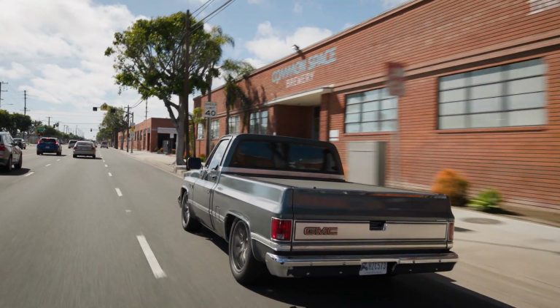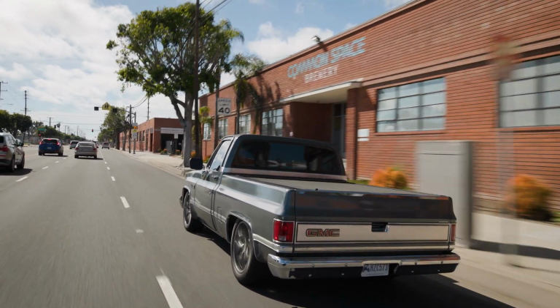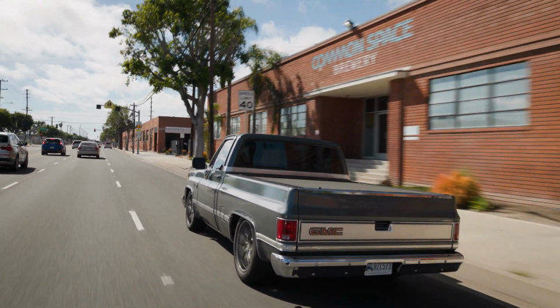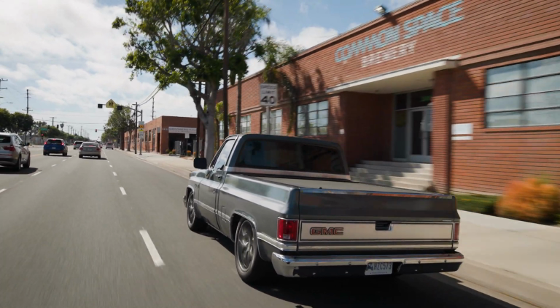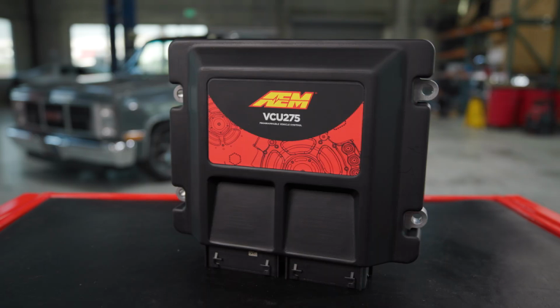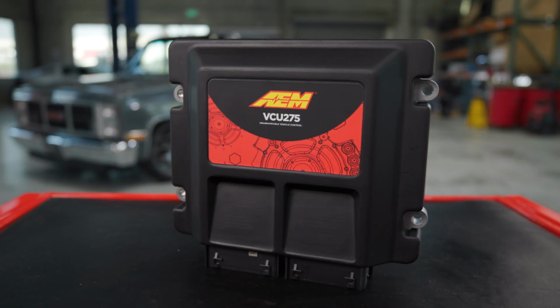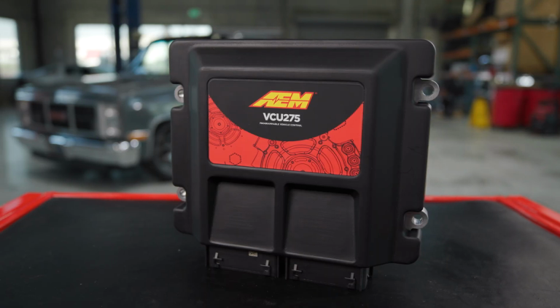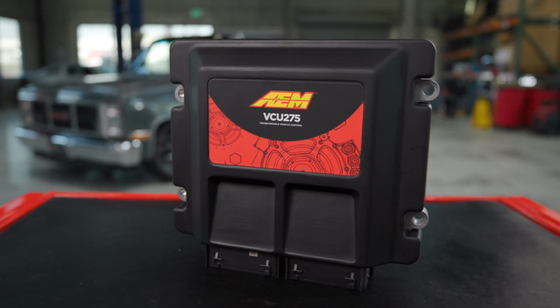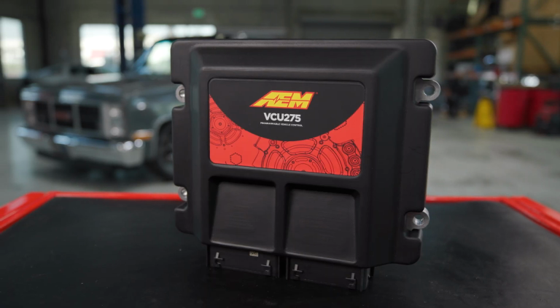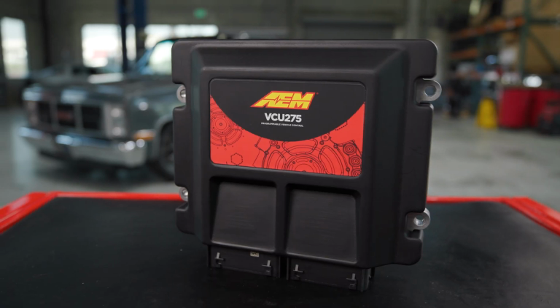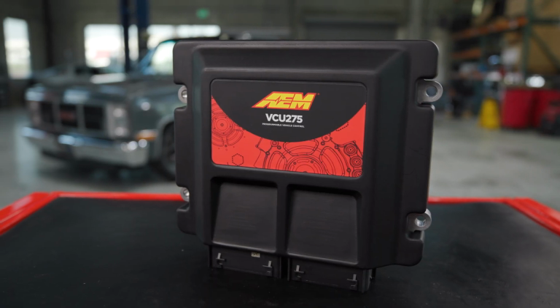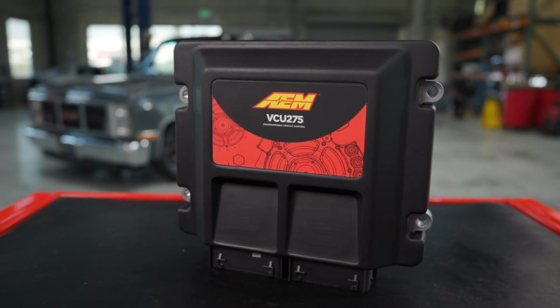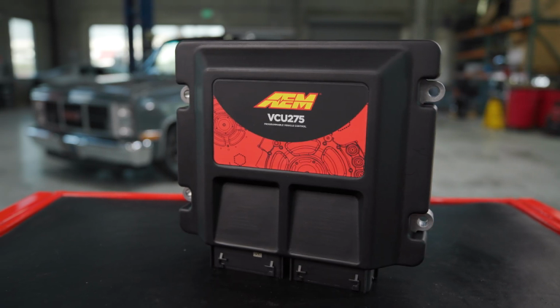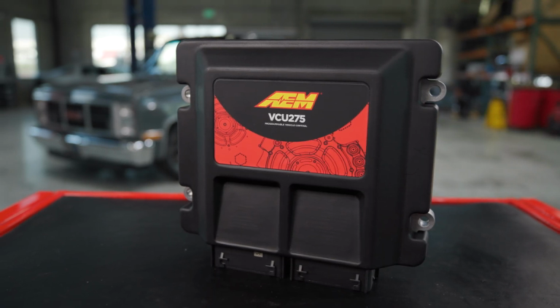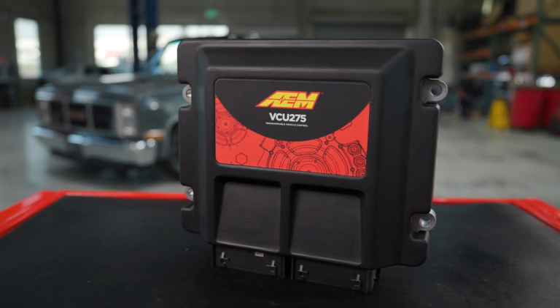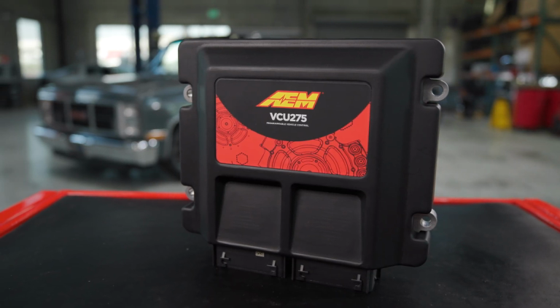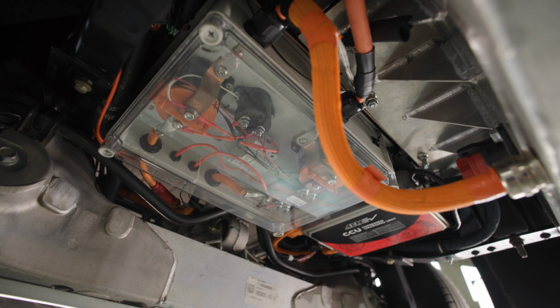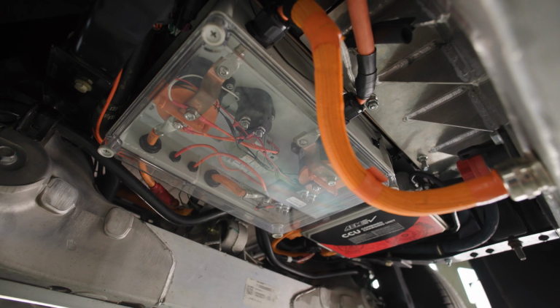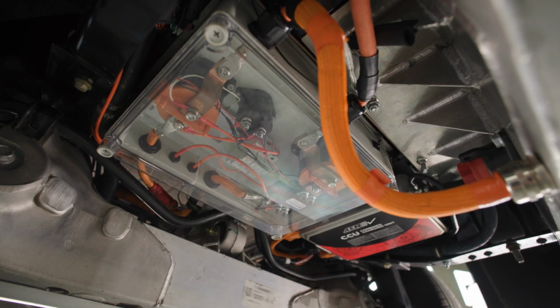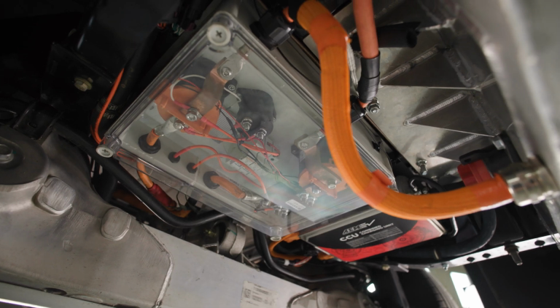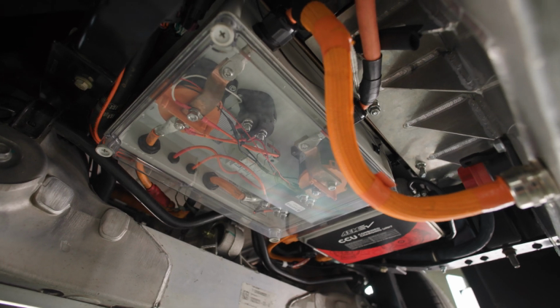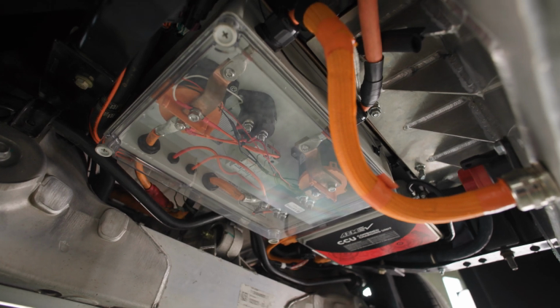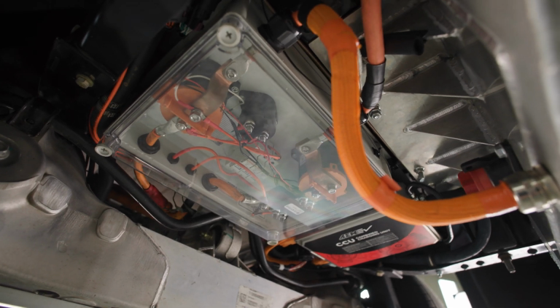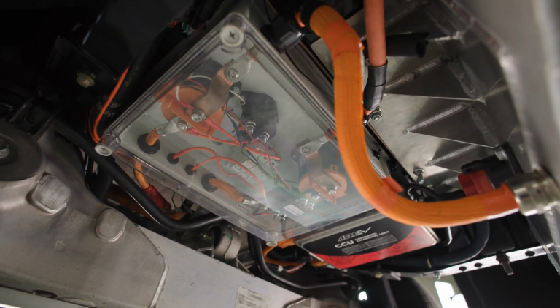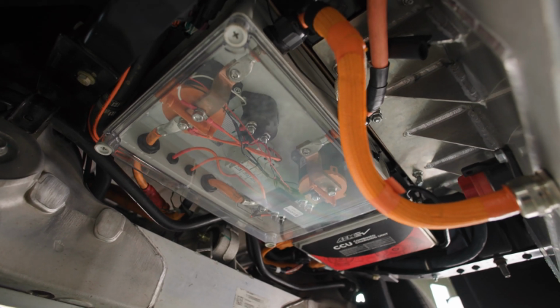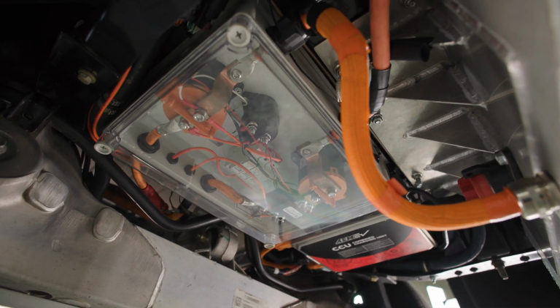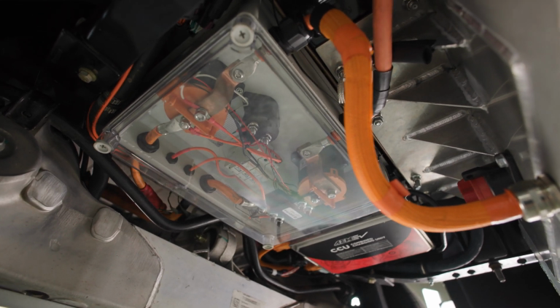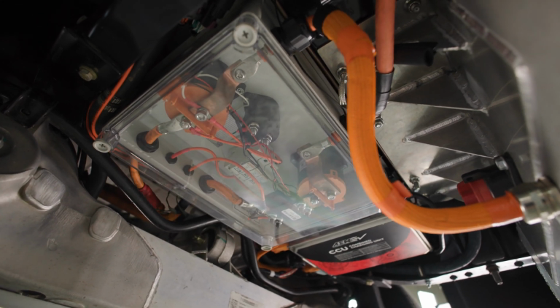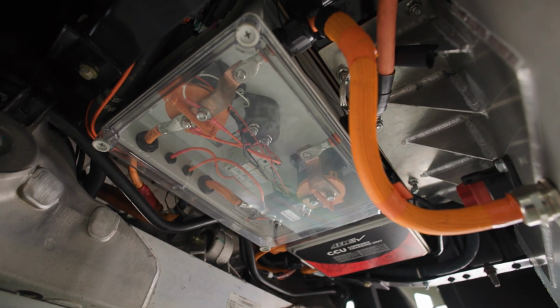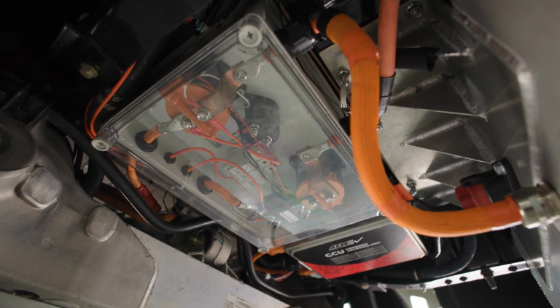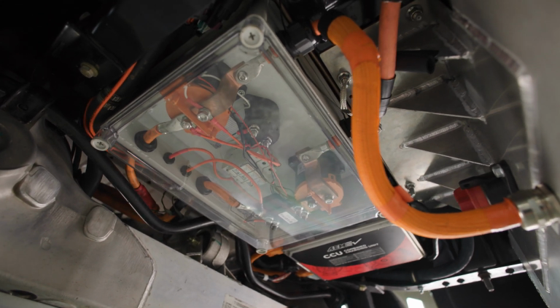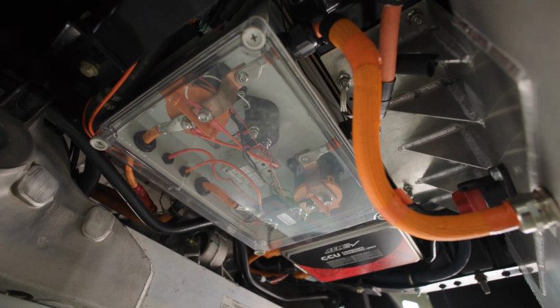If you want to learn more about the VCU 275, as well as other EV conversion products, check out our website and our social media pages.